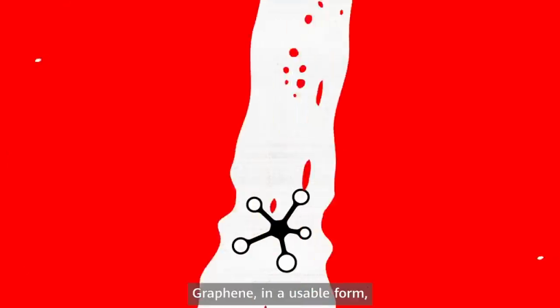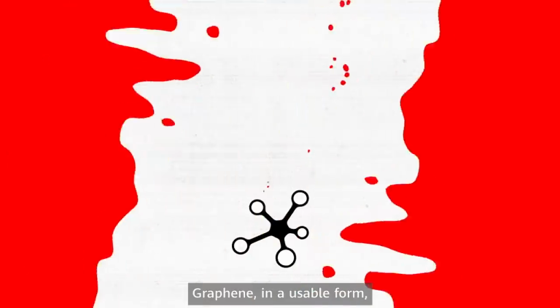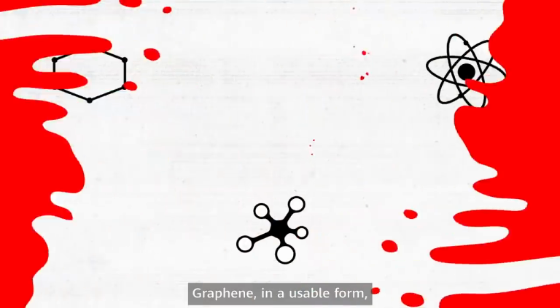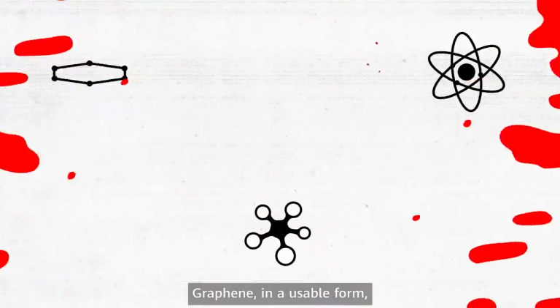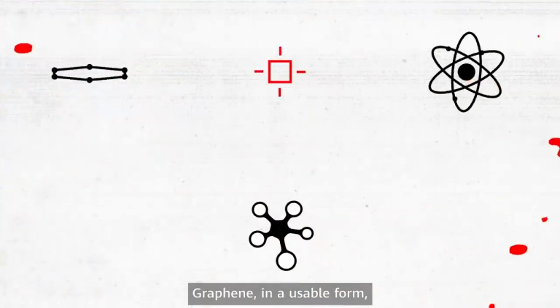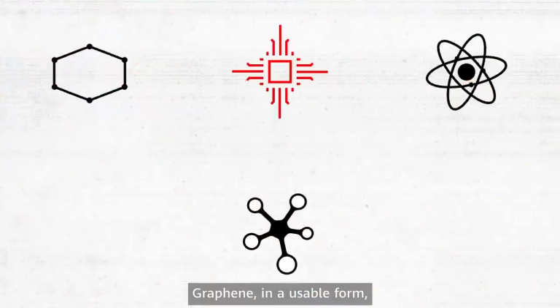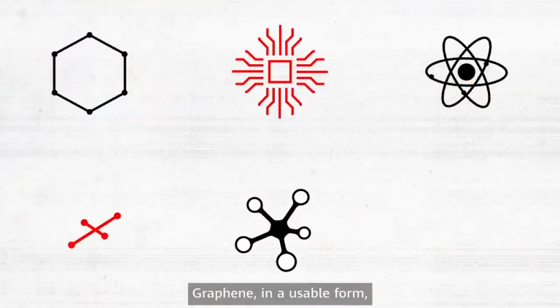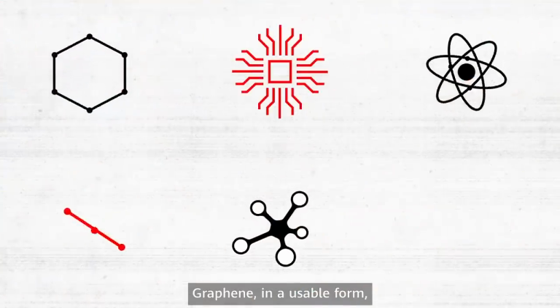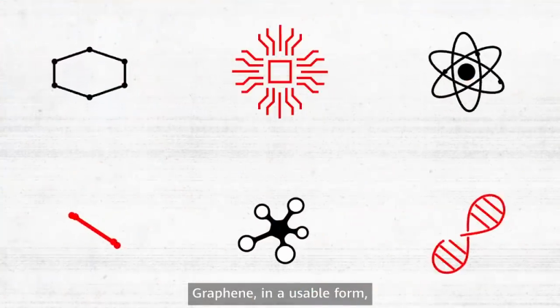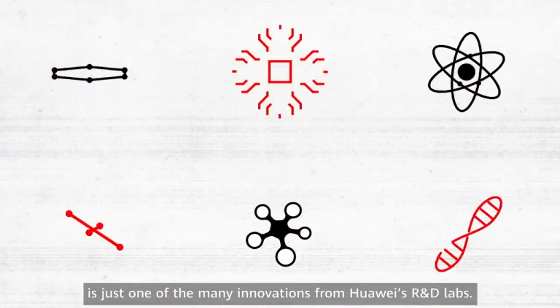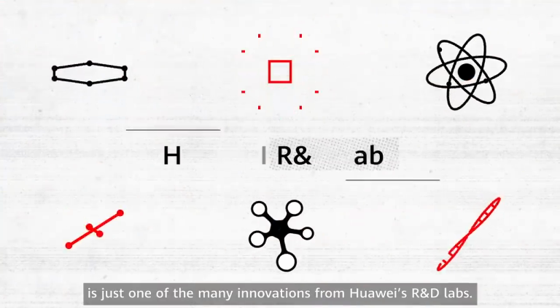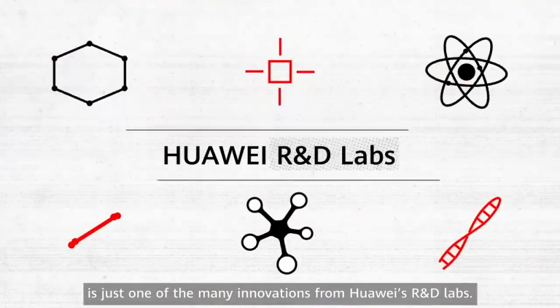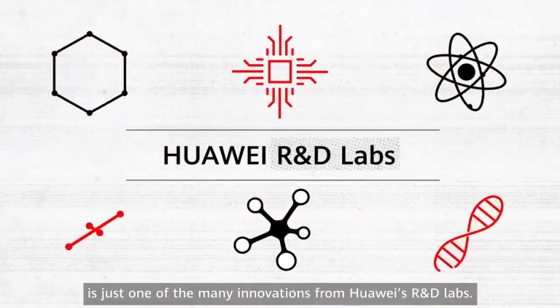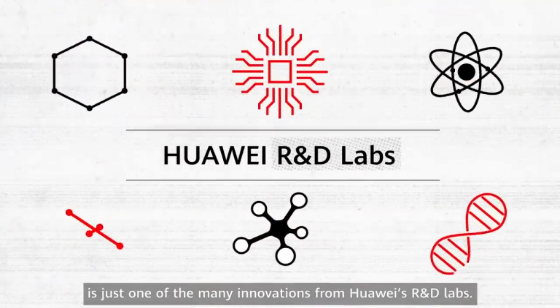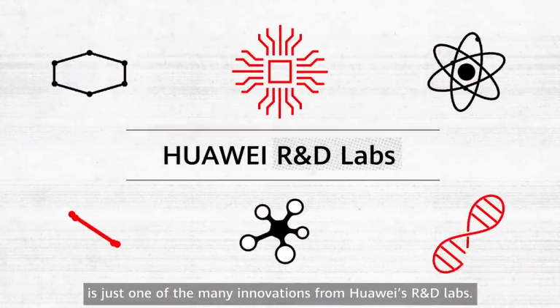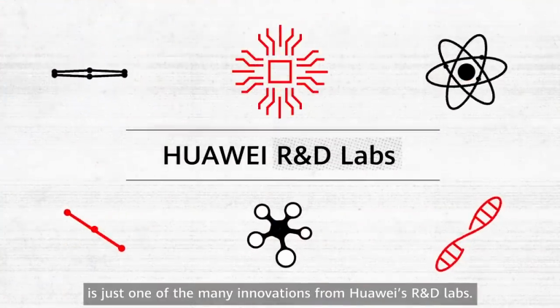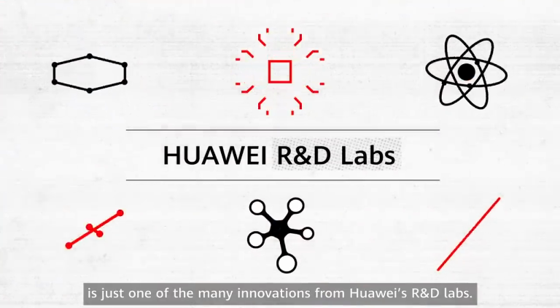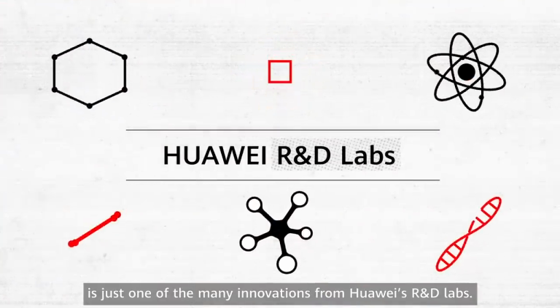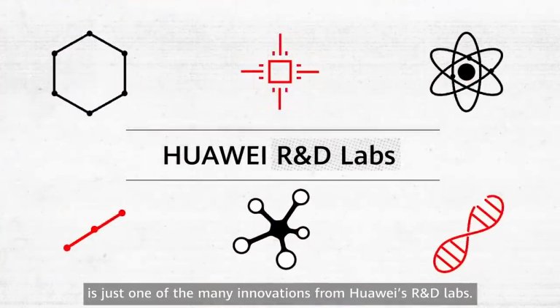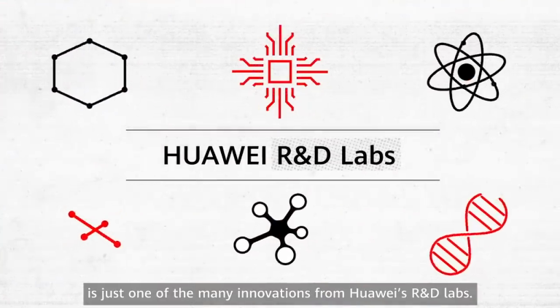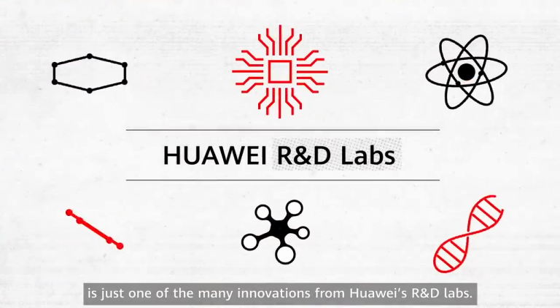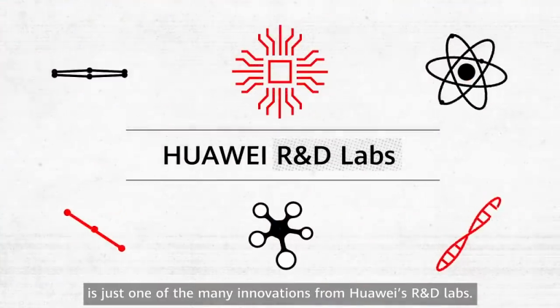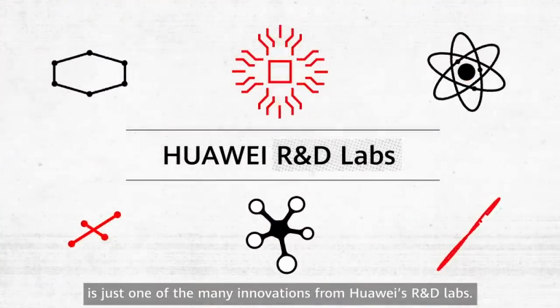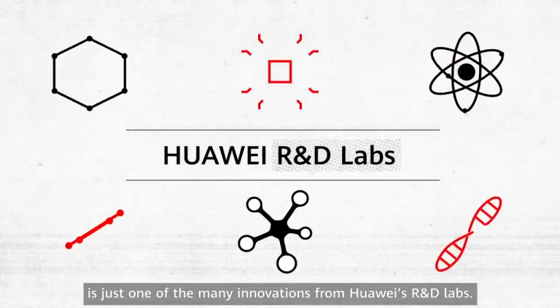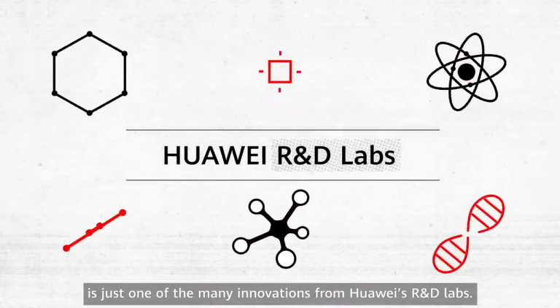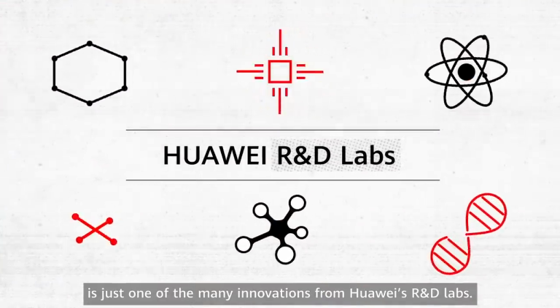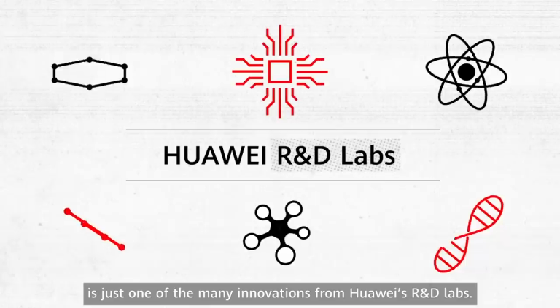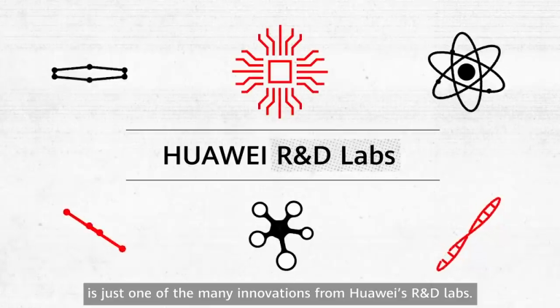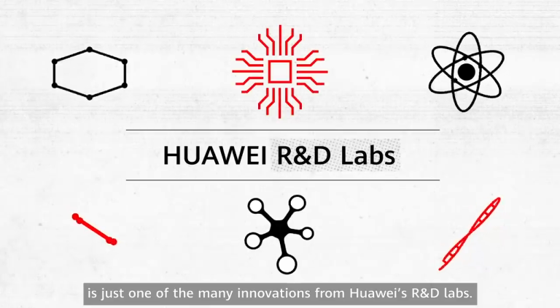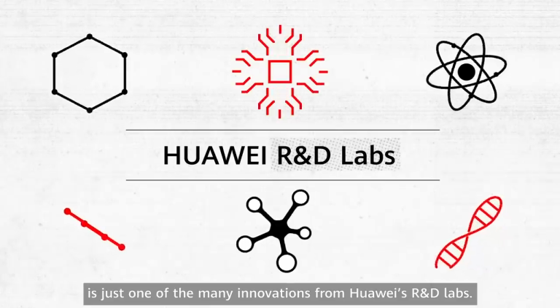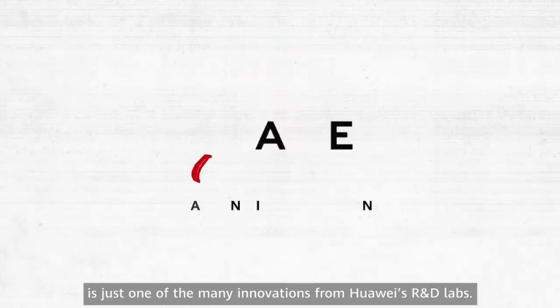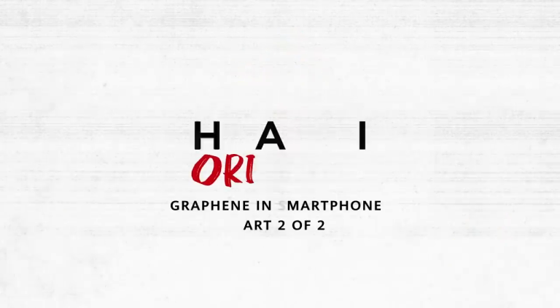Graphene, in a usable form, is just one of the many innovations from Huawei's R&D Labs.